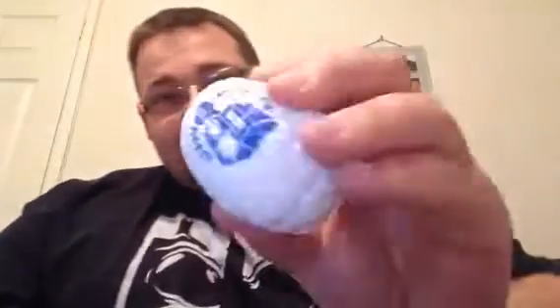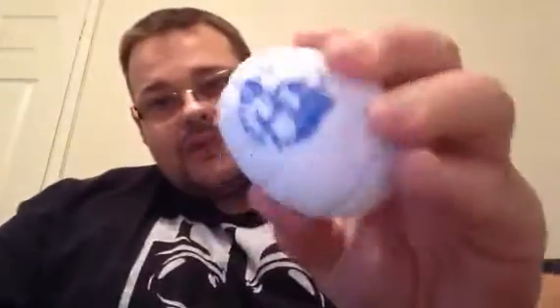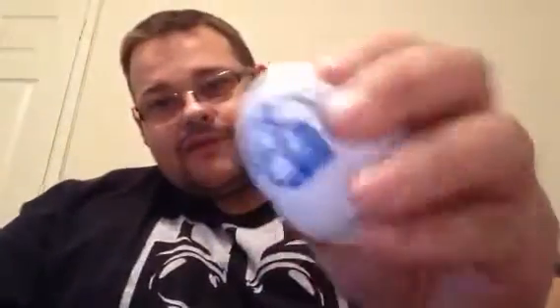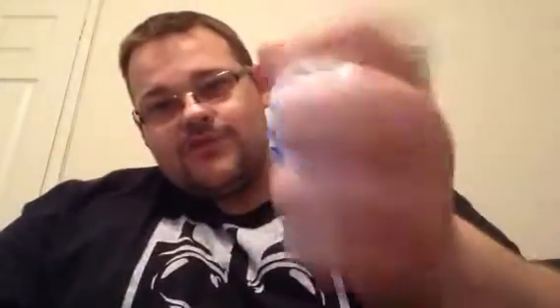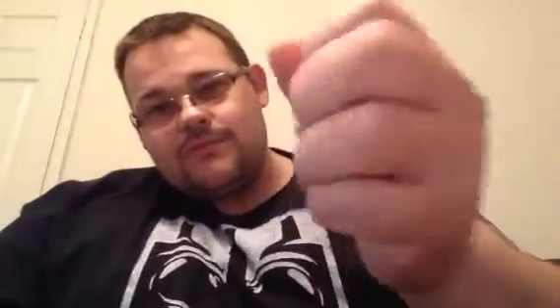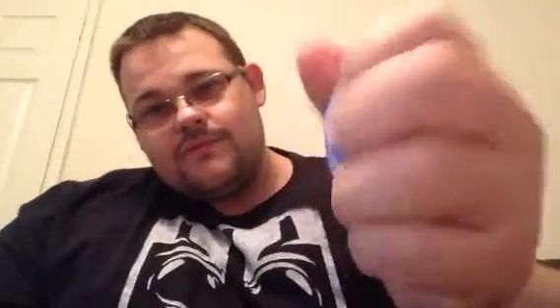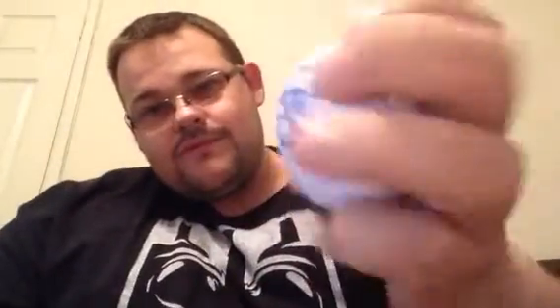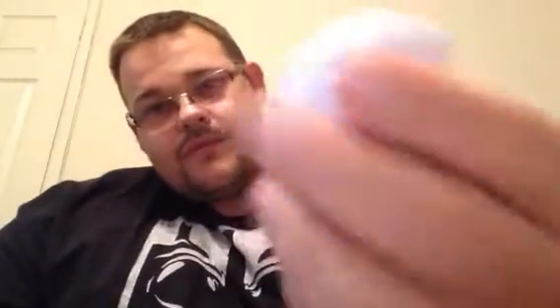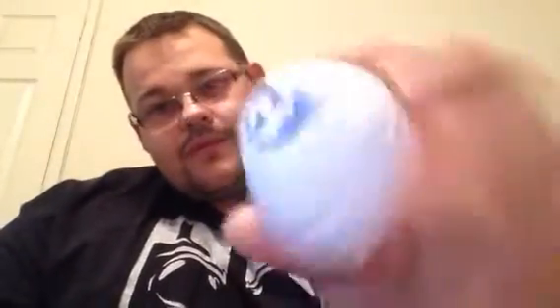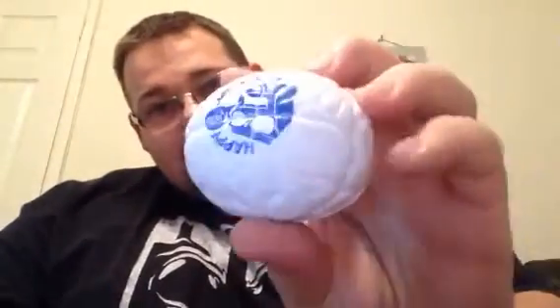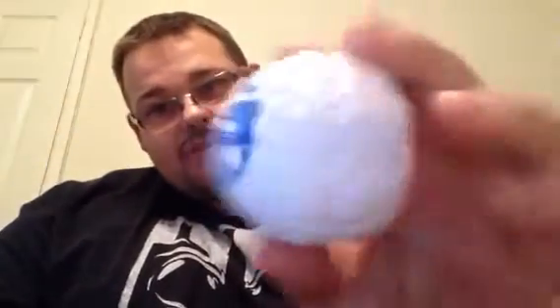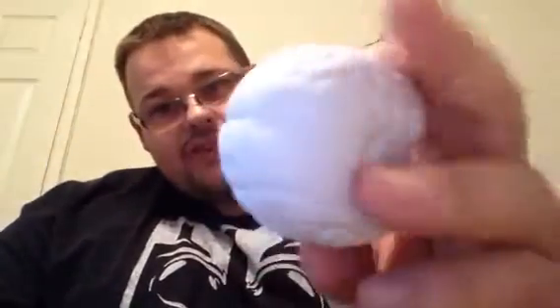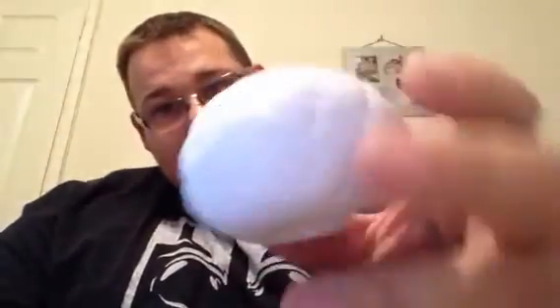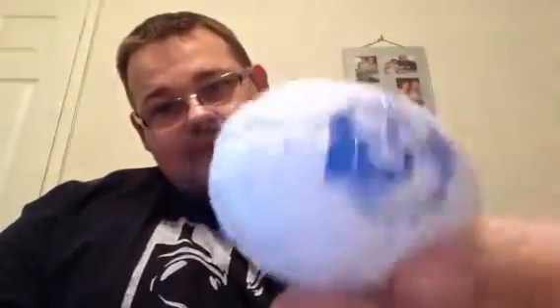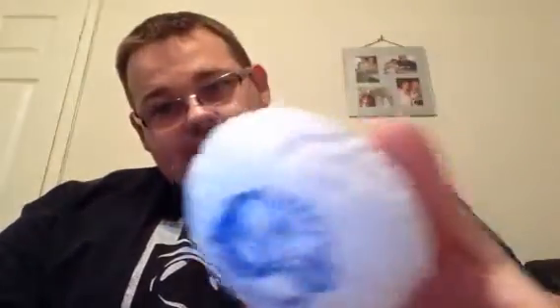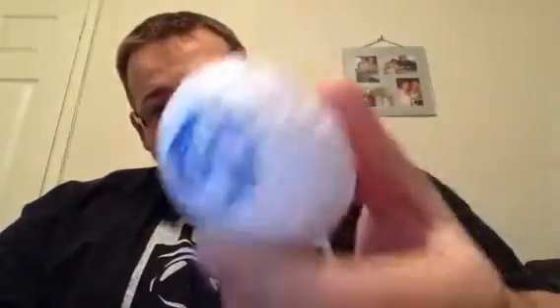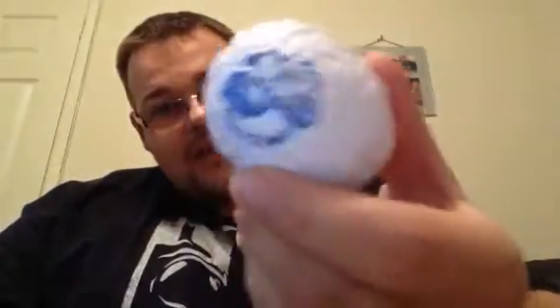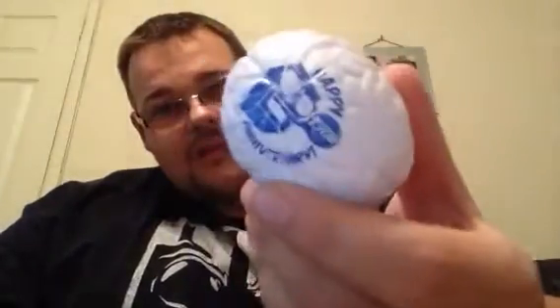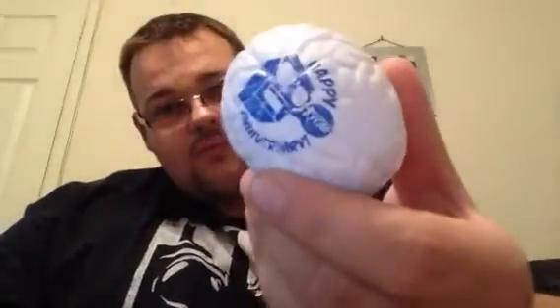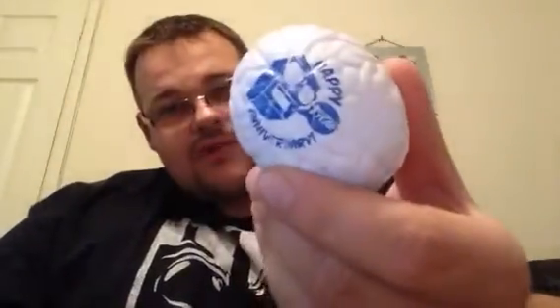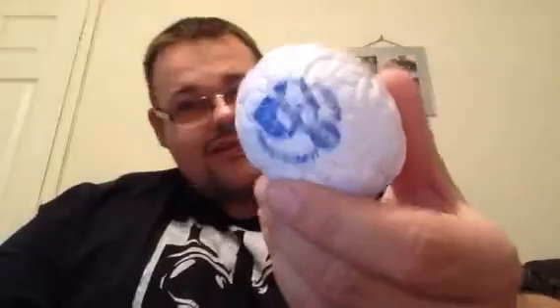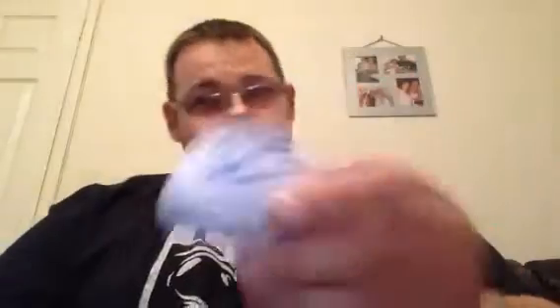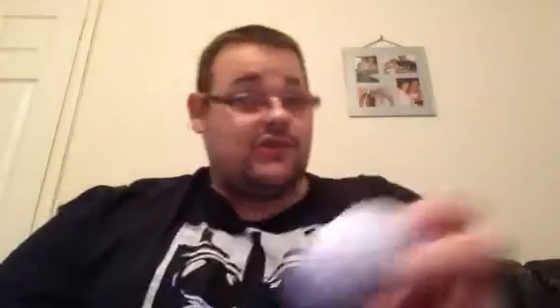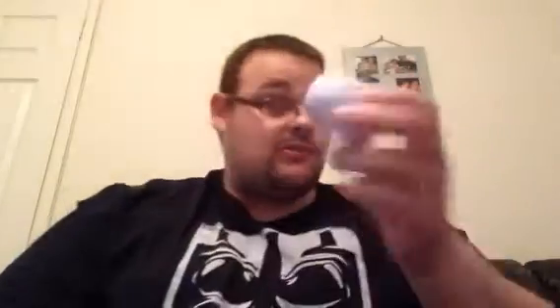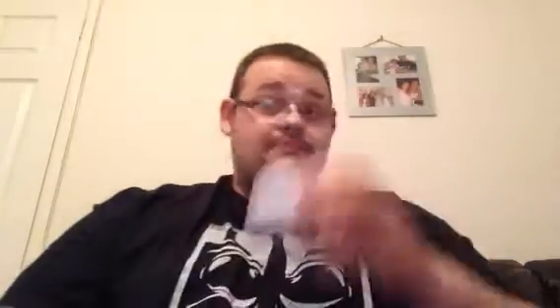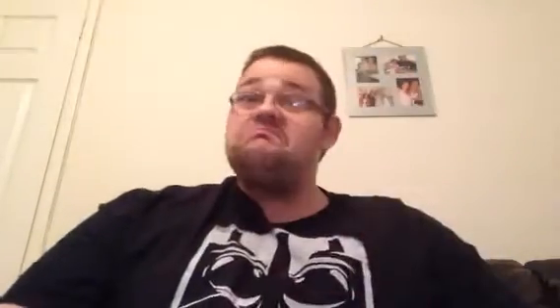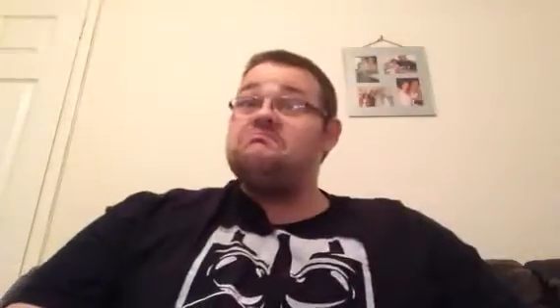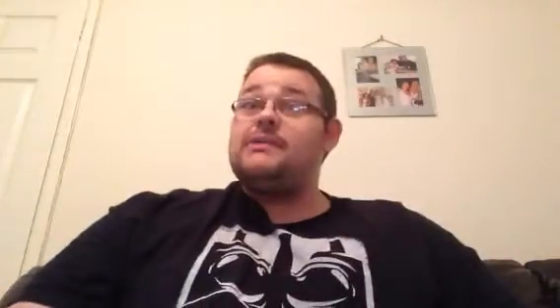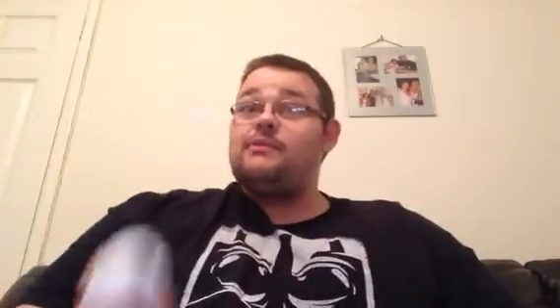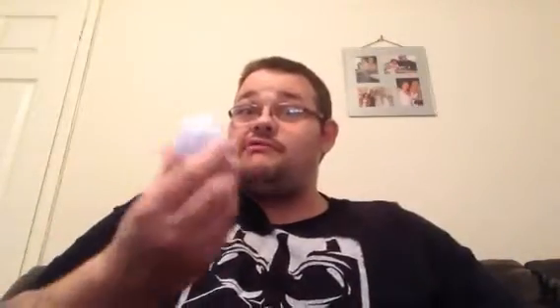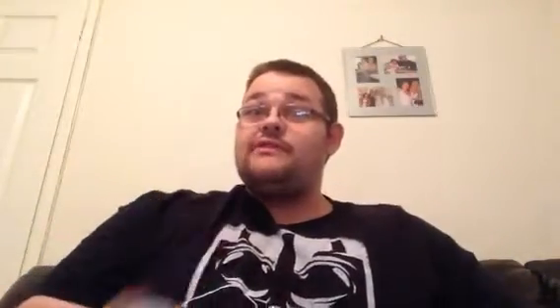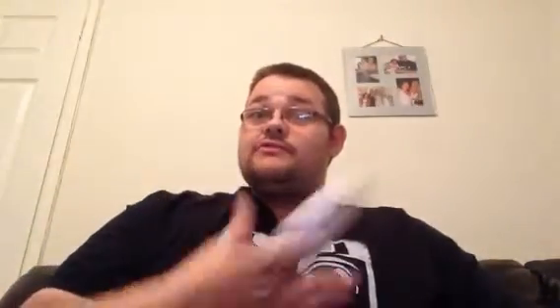We have a stress ball. It's a brain and it says 'Happy One Year Anniversary, Nerd Block.' Happy one year anniversary!